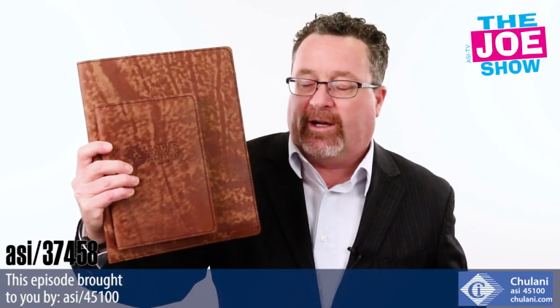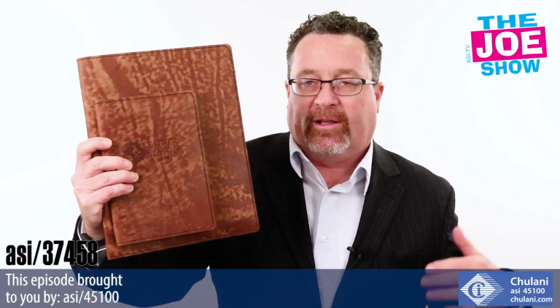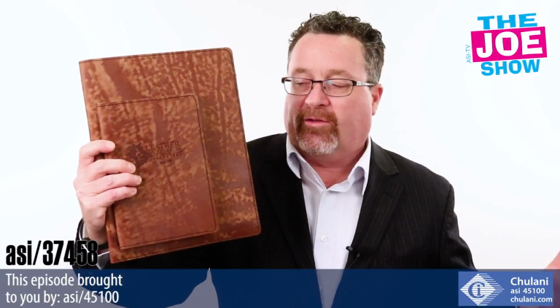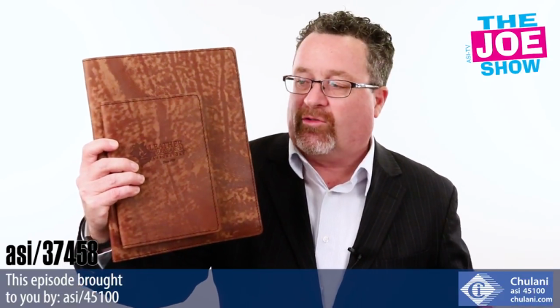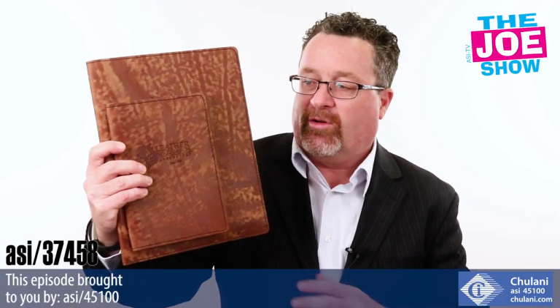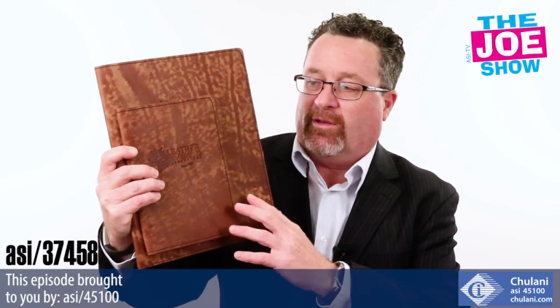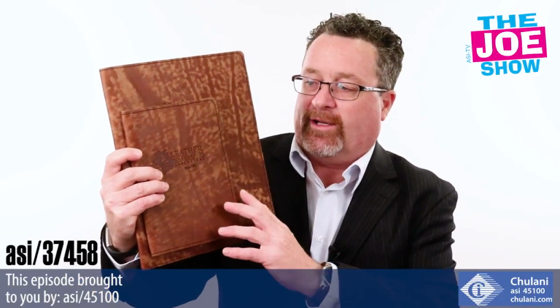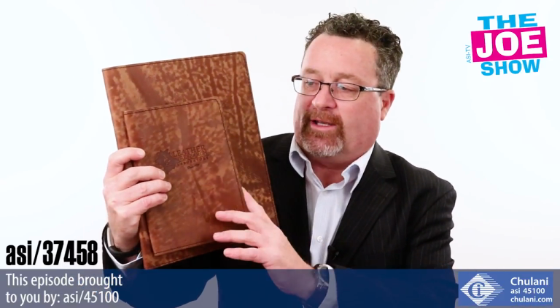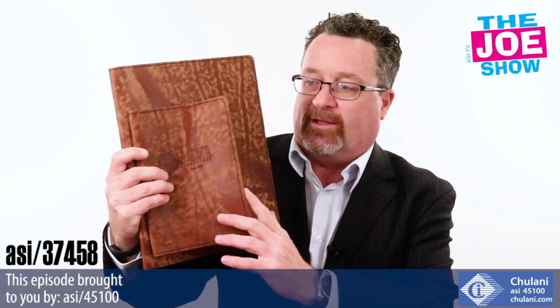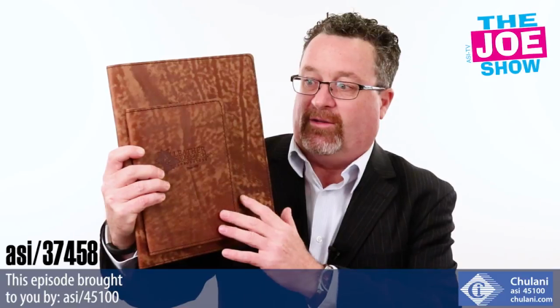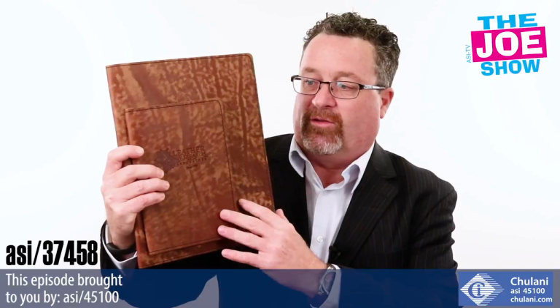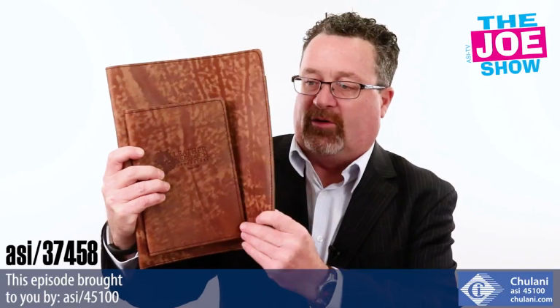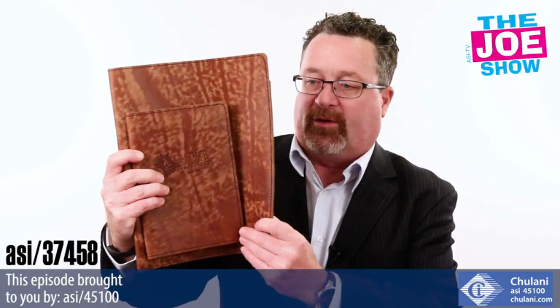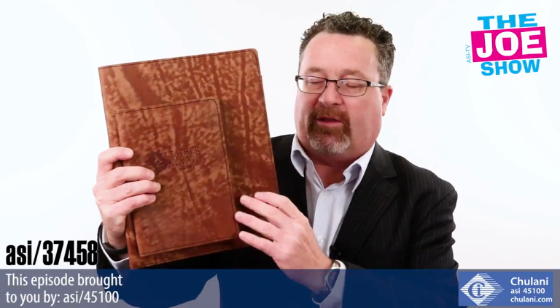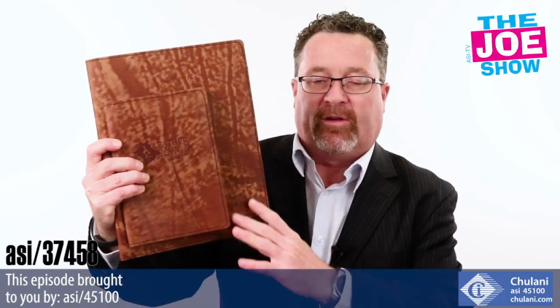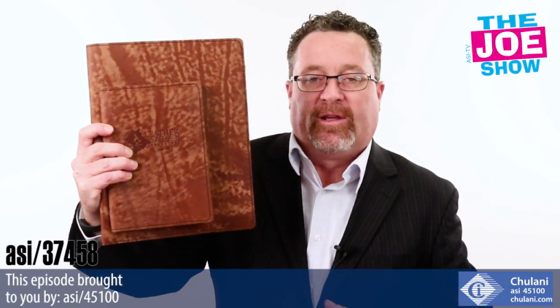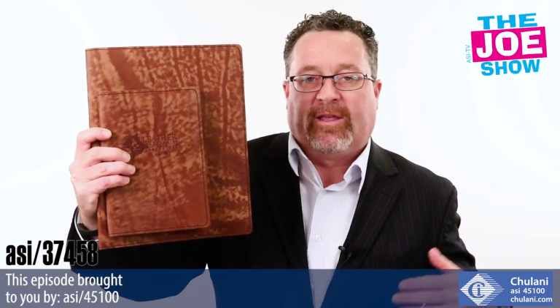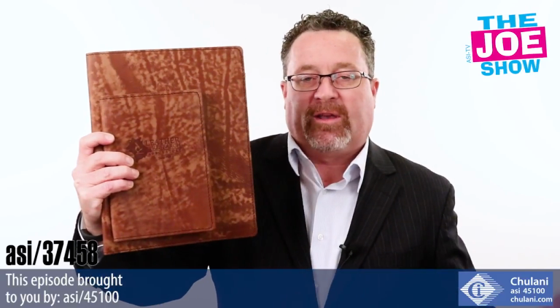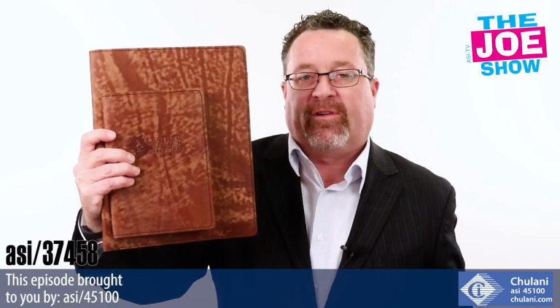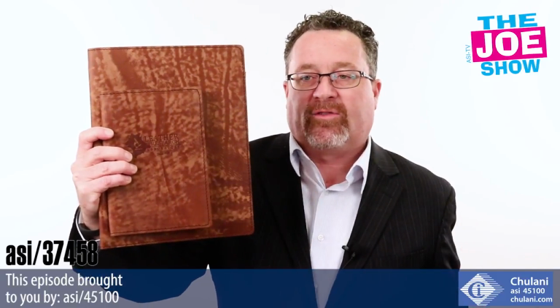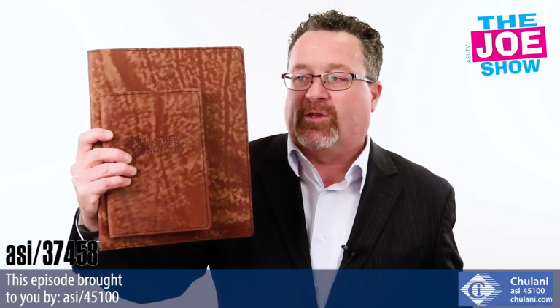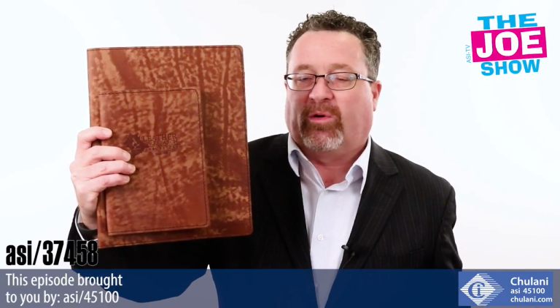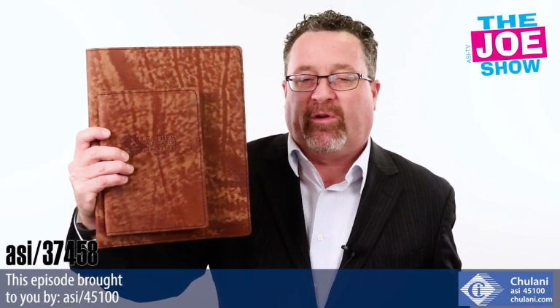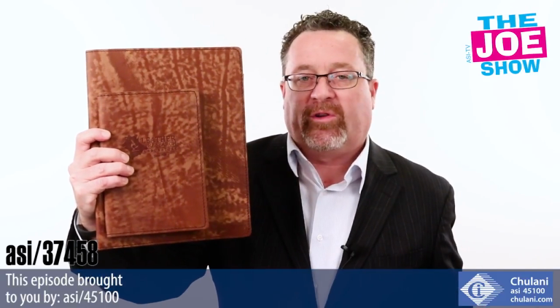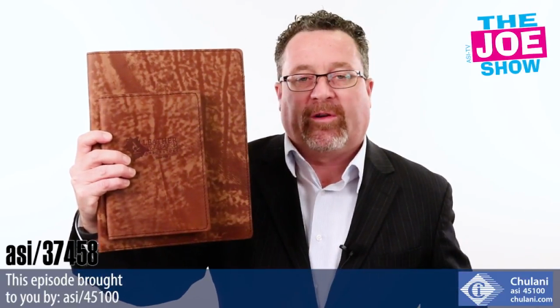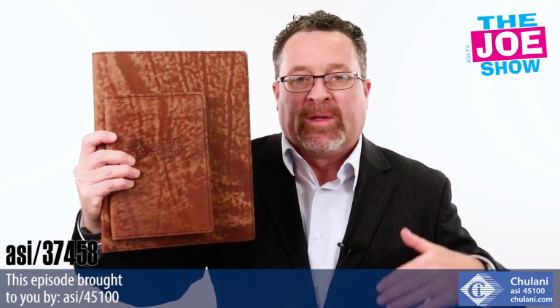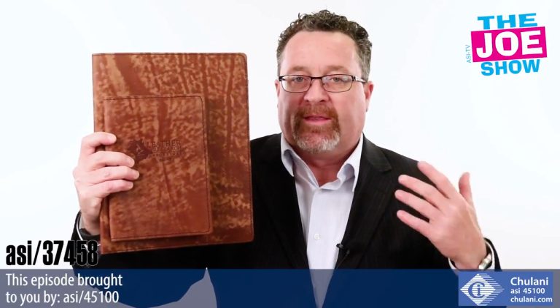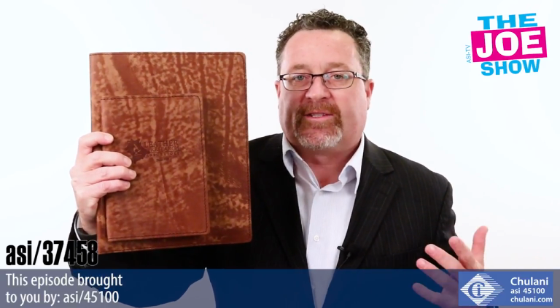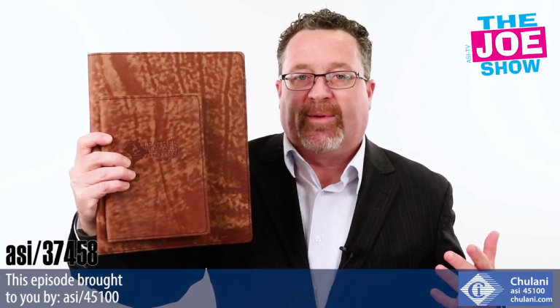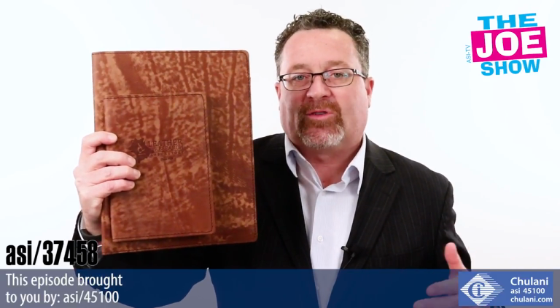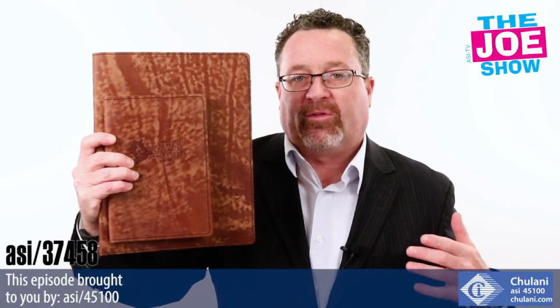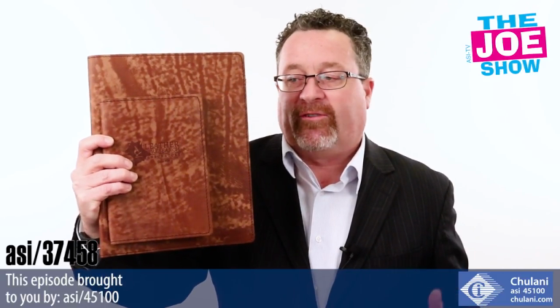They don't do anything to the leather that is not natural. The leather is grown here in the United States — they use U.S. leather and they manufacture these portfolios here. These smell terrific.